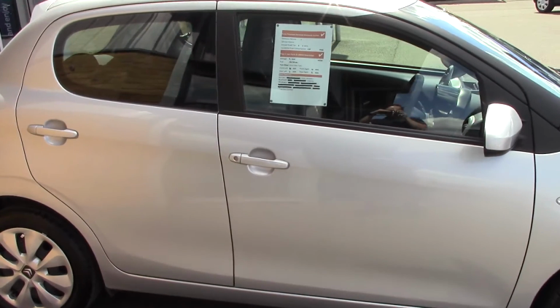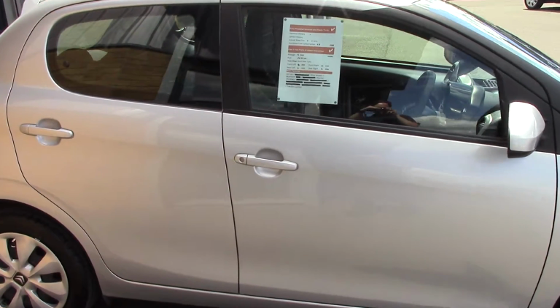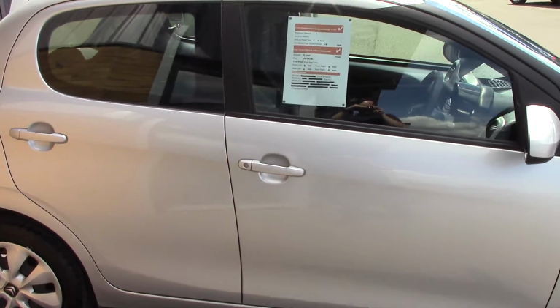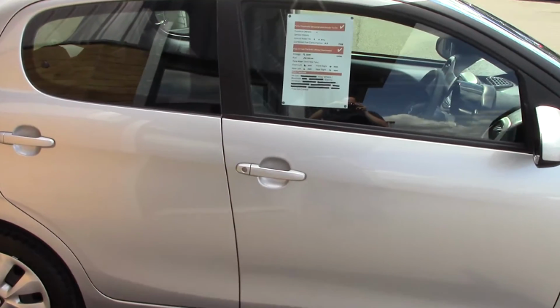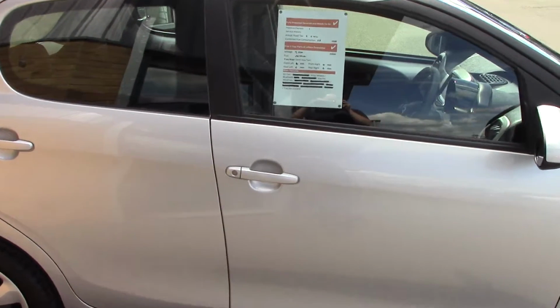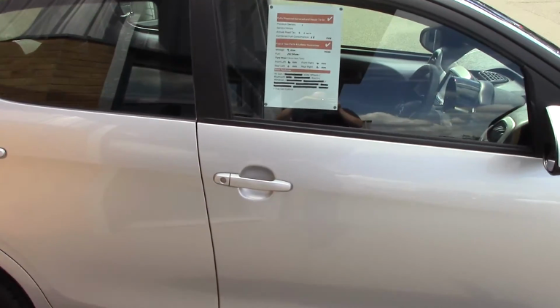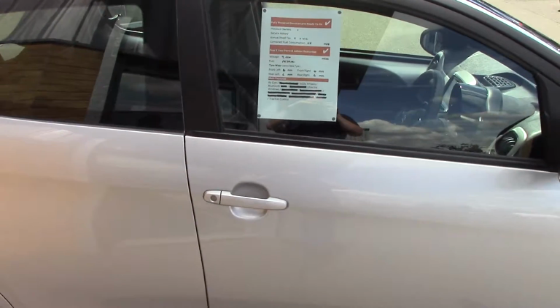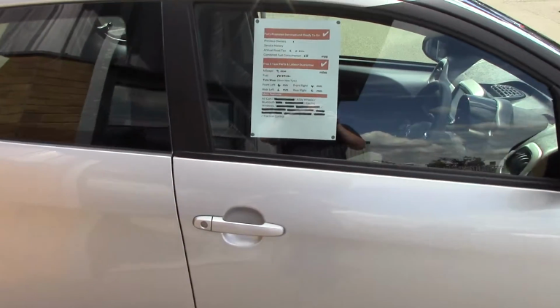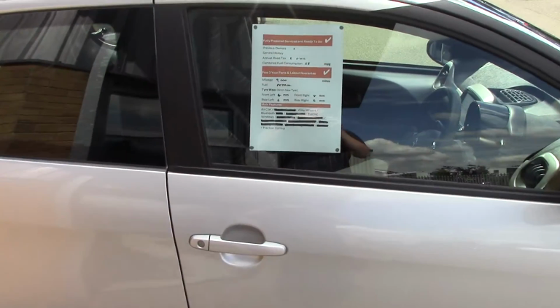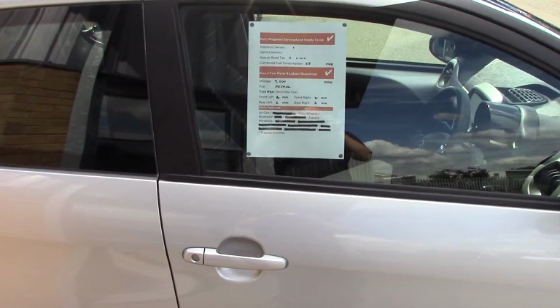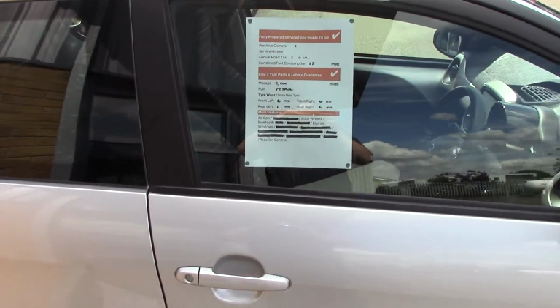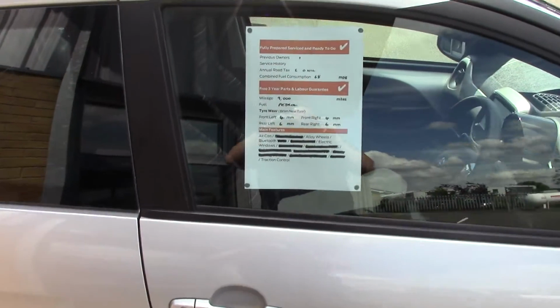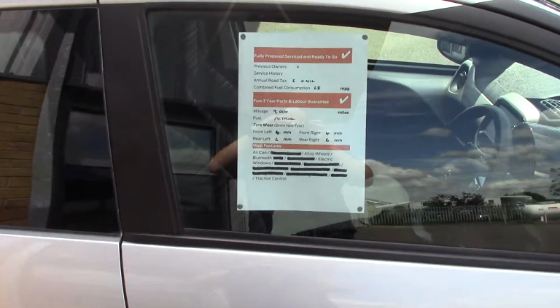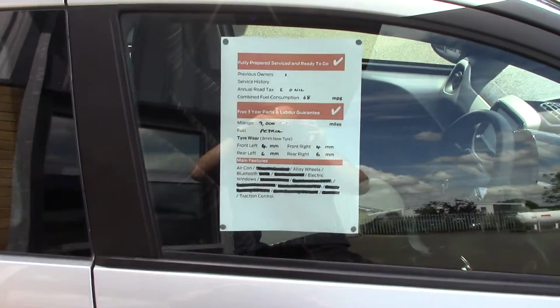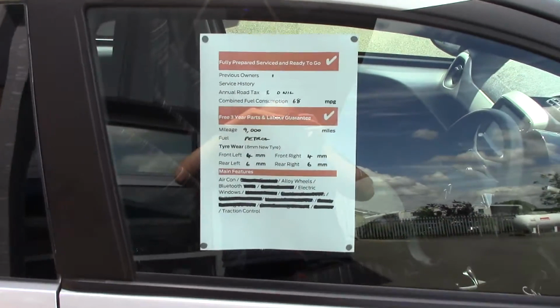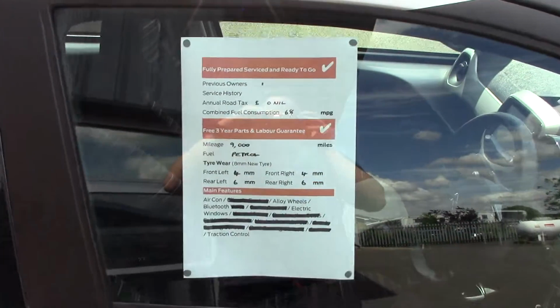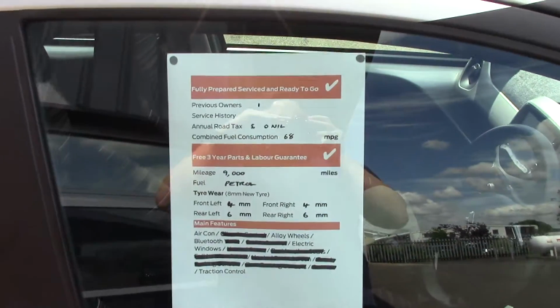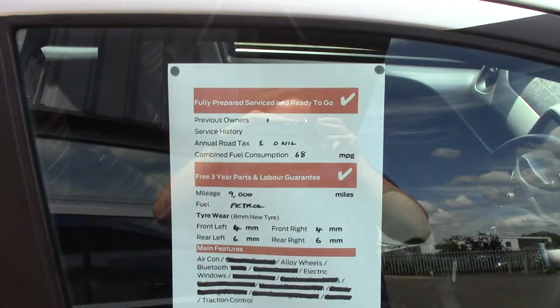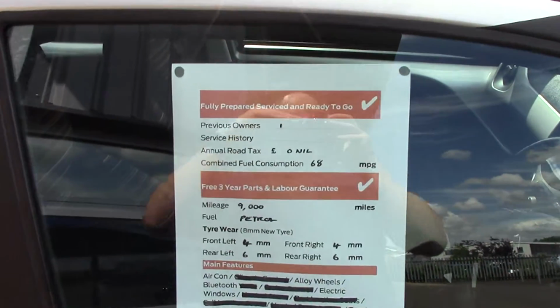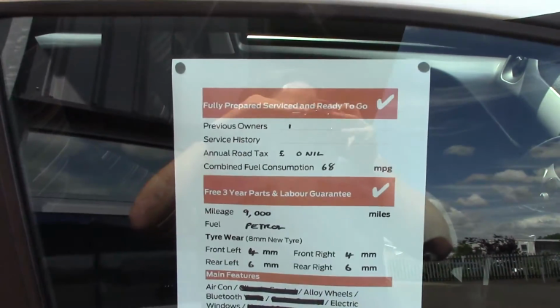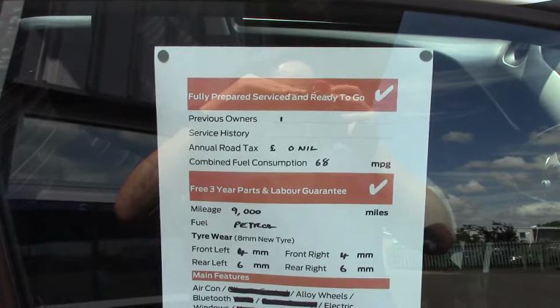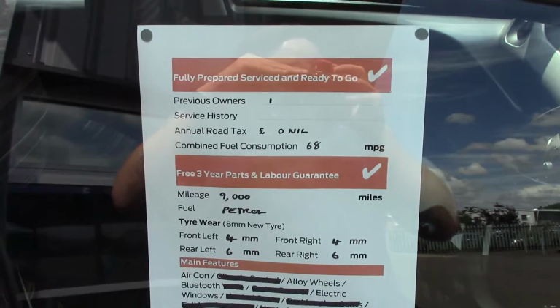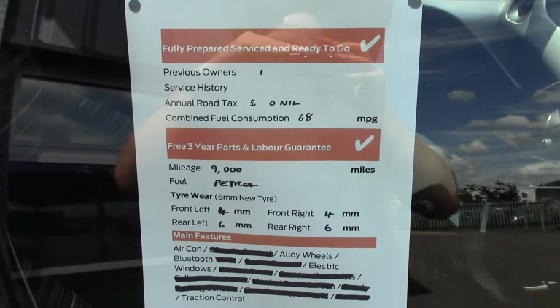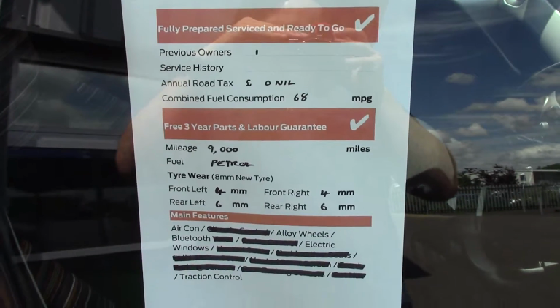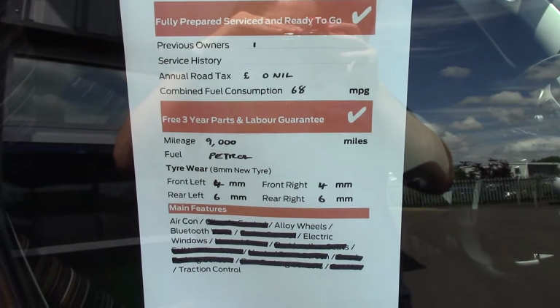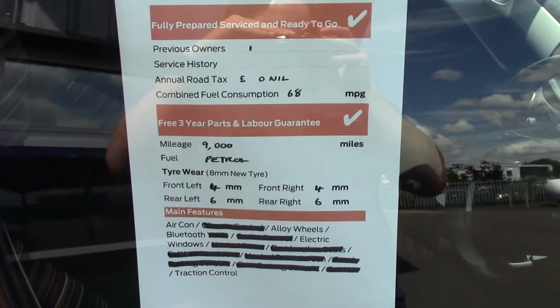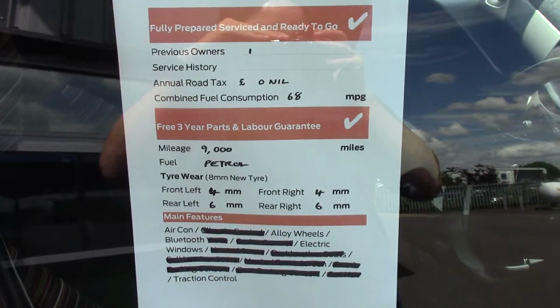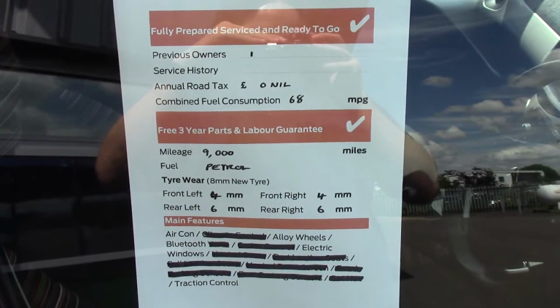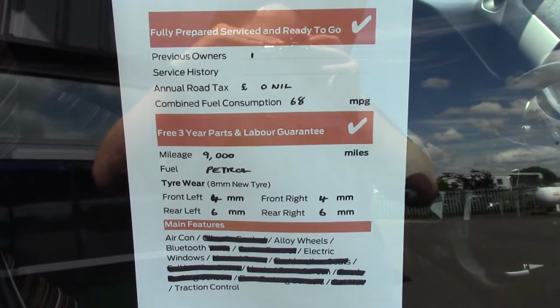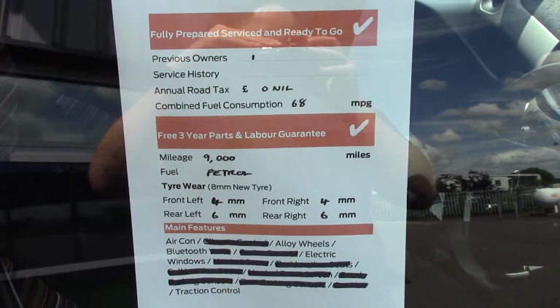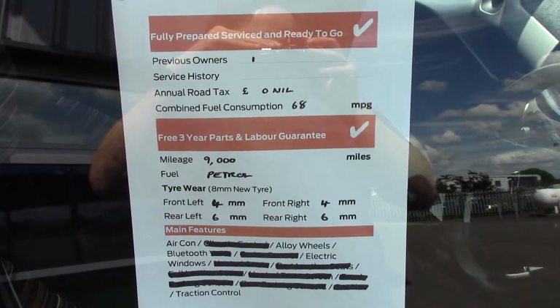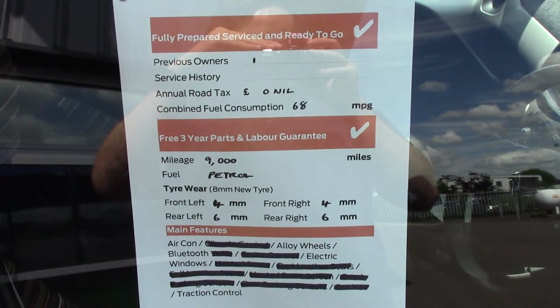And finally to finish off, here is an overall summary of all of this vehicle's key features. We'll see you next time.